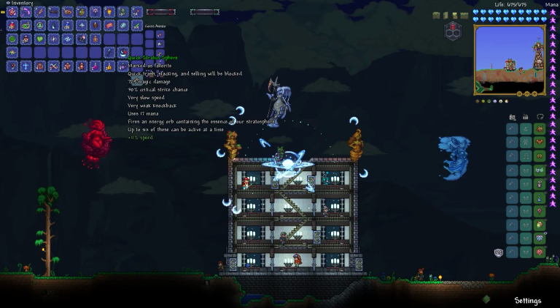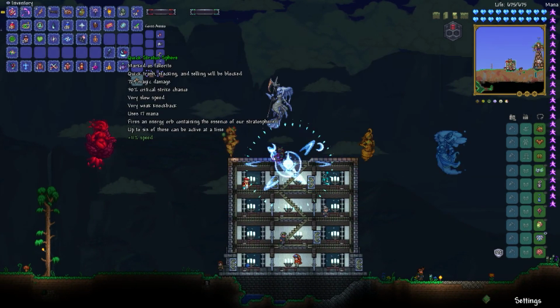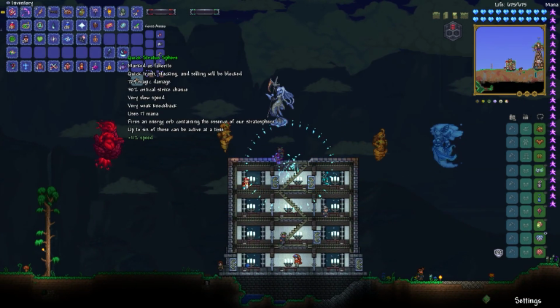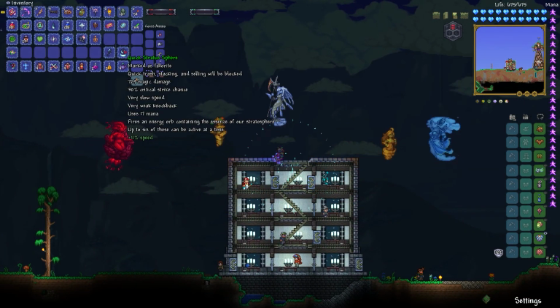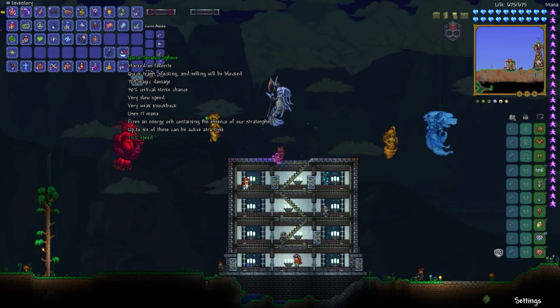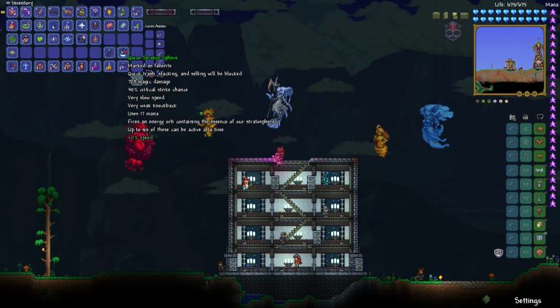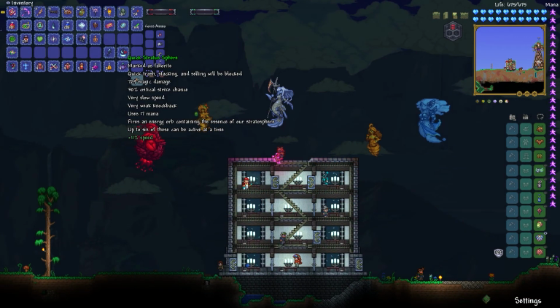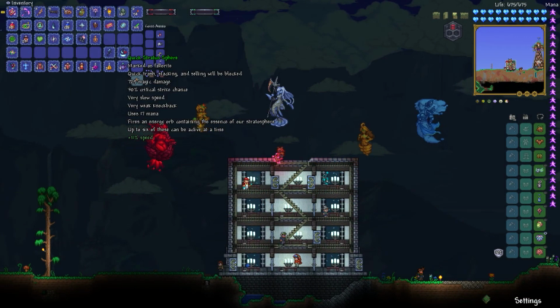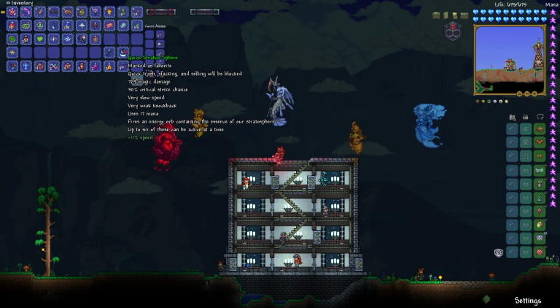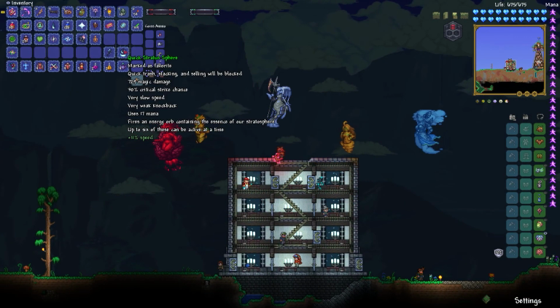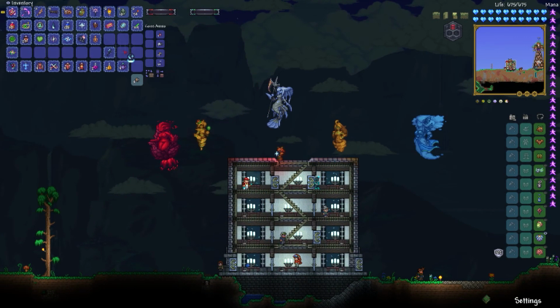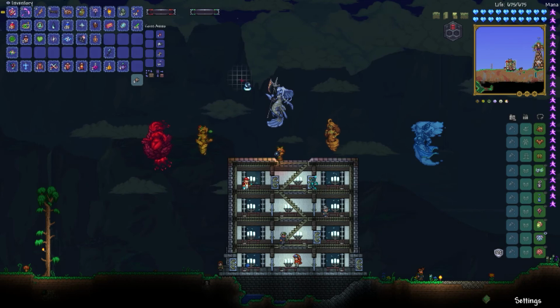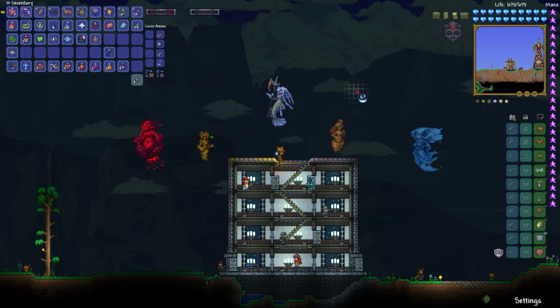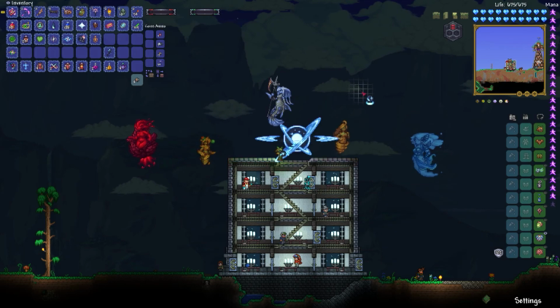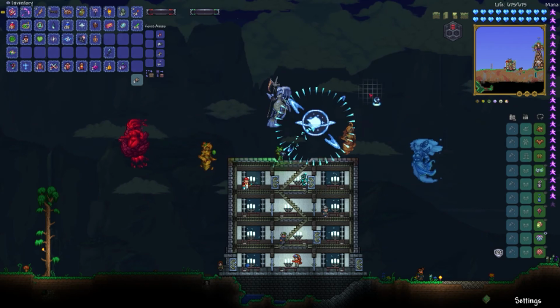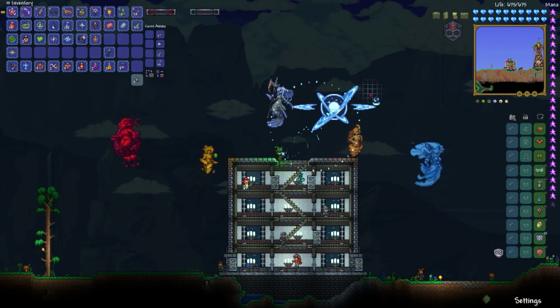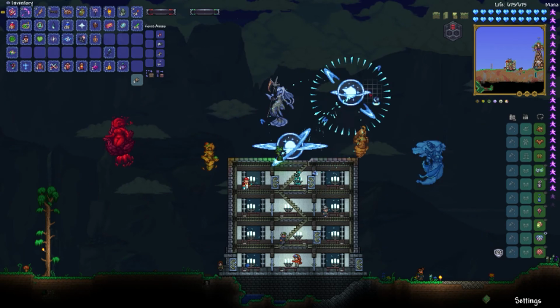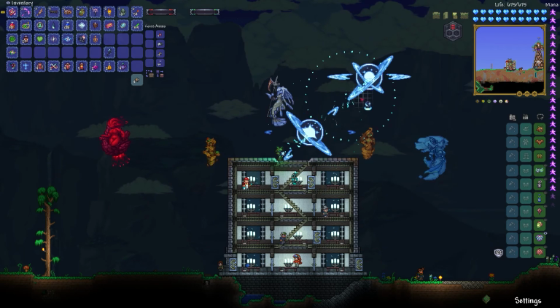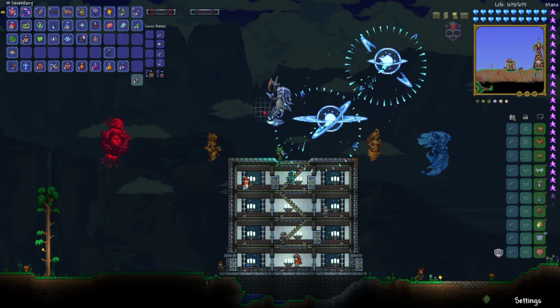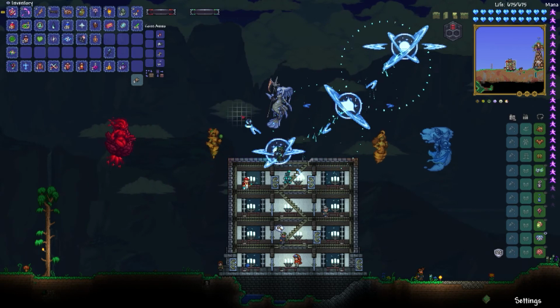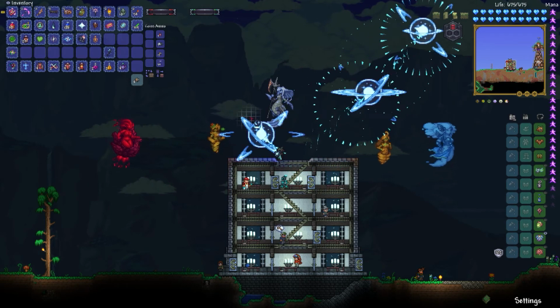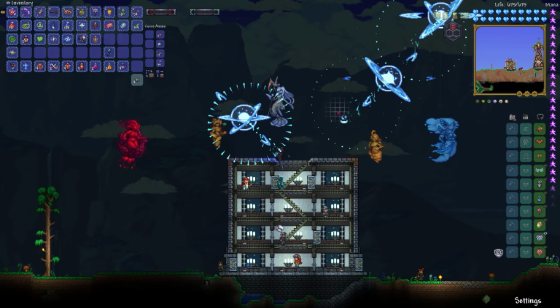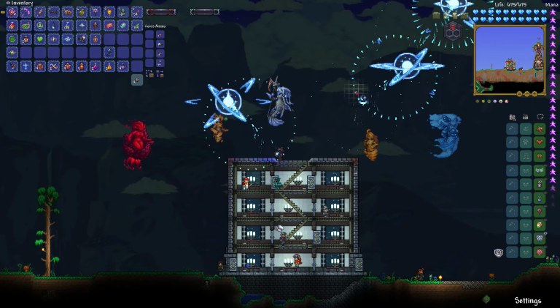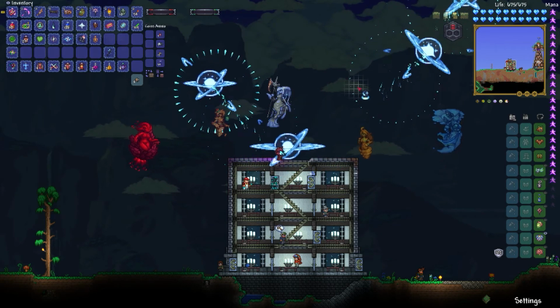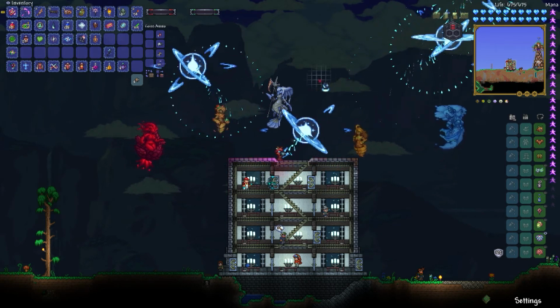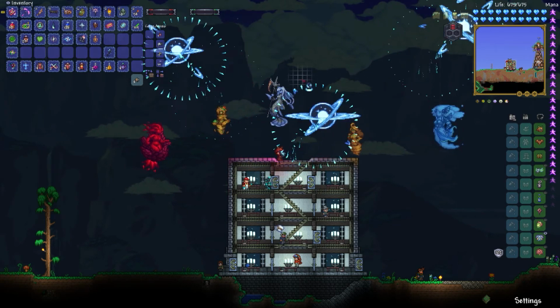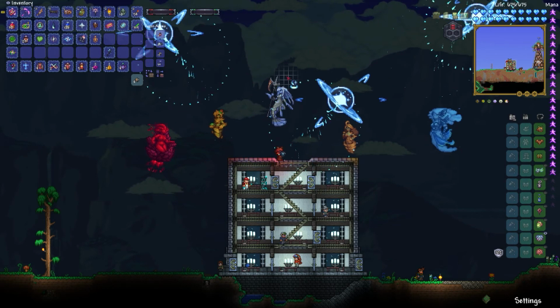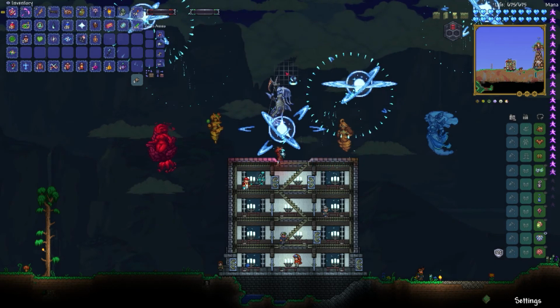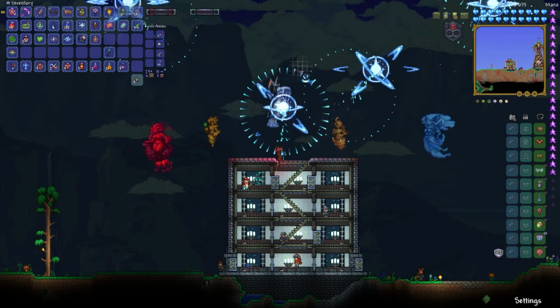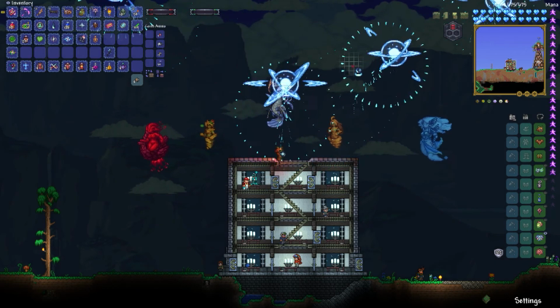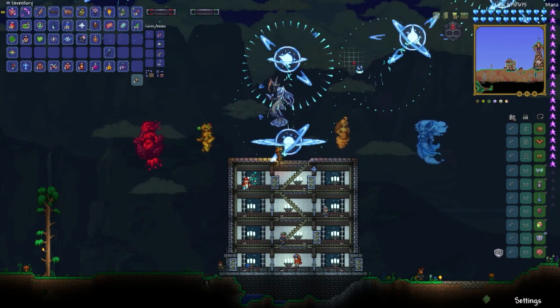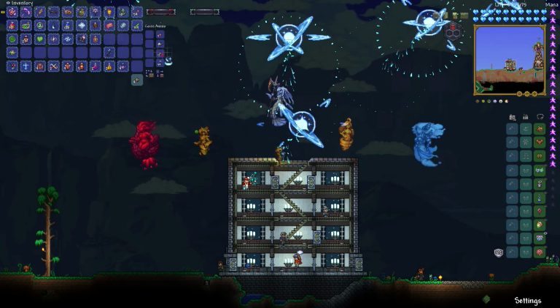We're going to make the Stratosphere - it's good, it's funny, I like it. Let's check out what it does - so much magic damage! And we'll also make the other weapon. Here's the thing: I'm using some materials I wanted for other things, but if I can make cool weapons and try them out, that's part of playing modded. How many can be active? Up to six at a time - one, two, three, four, five, six - and you just let those do their thing.